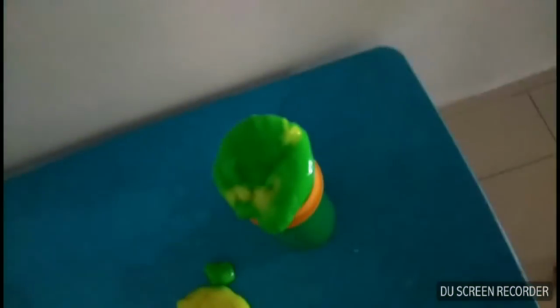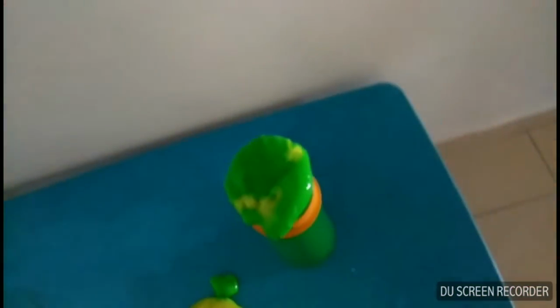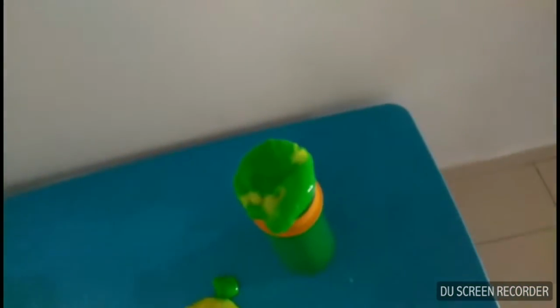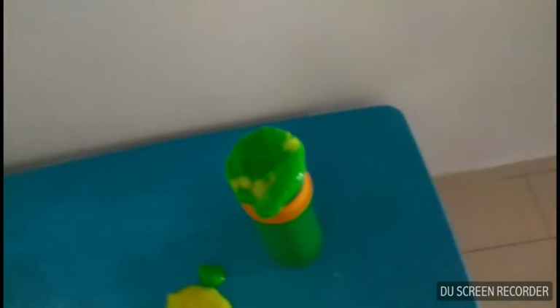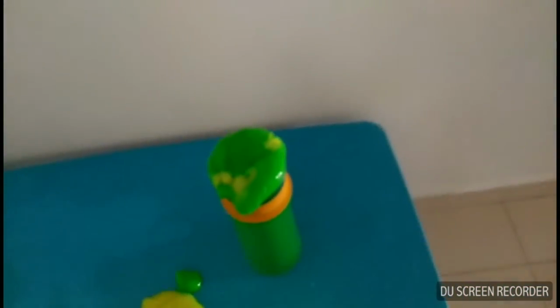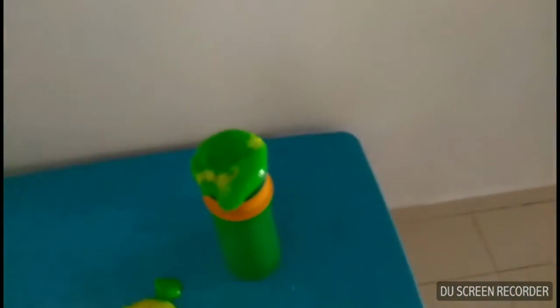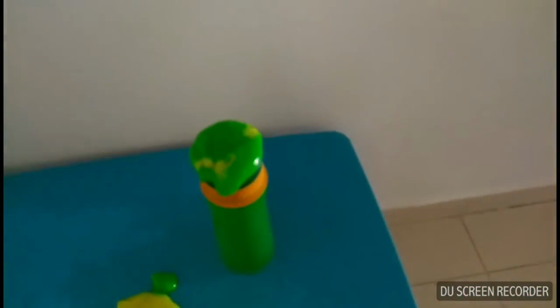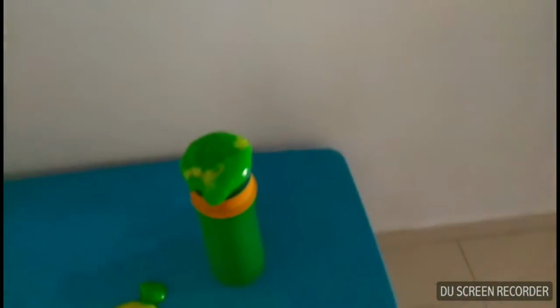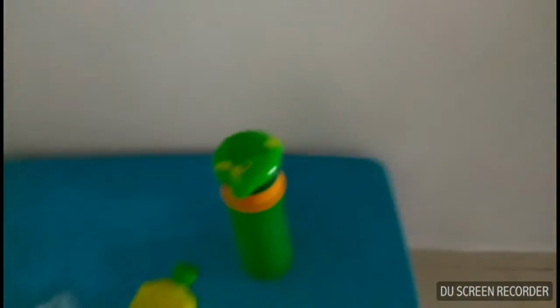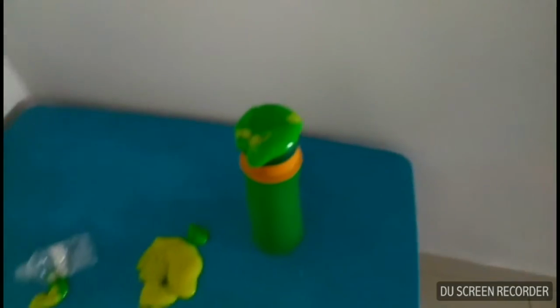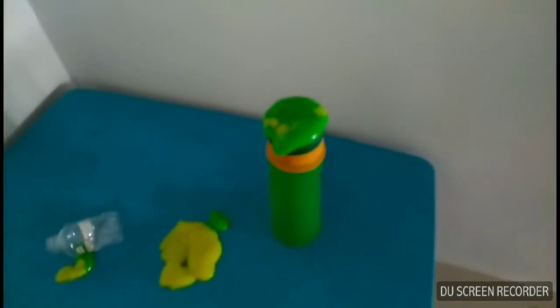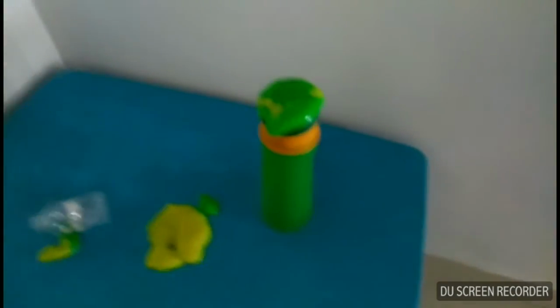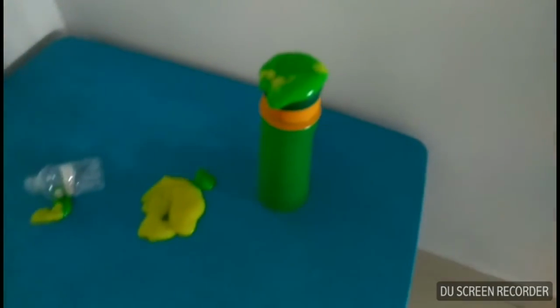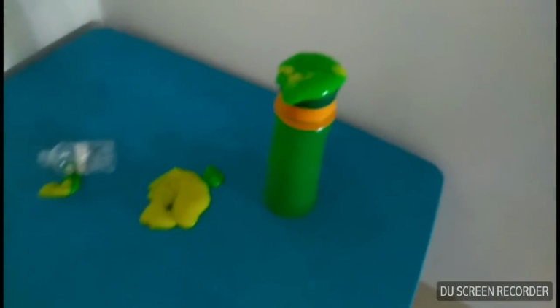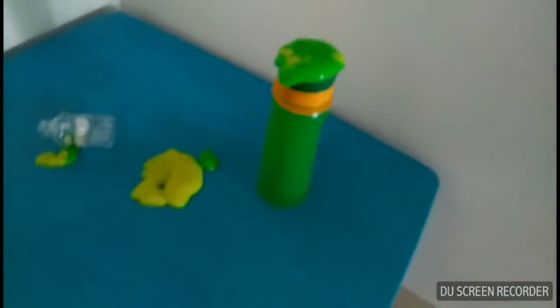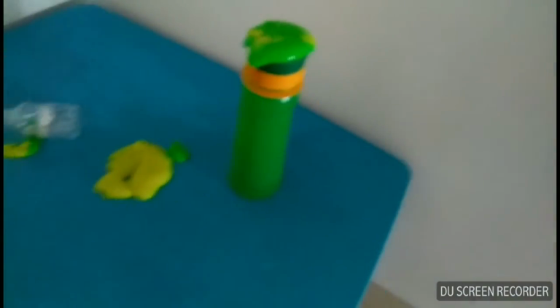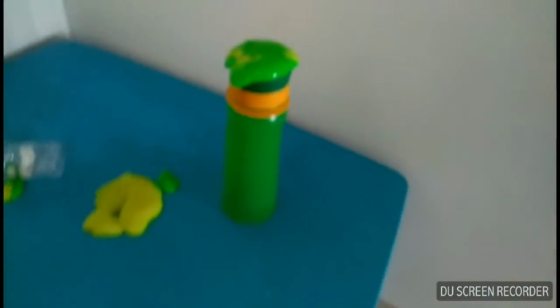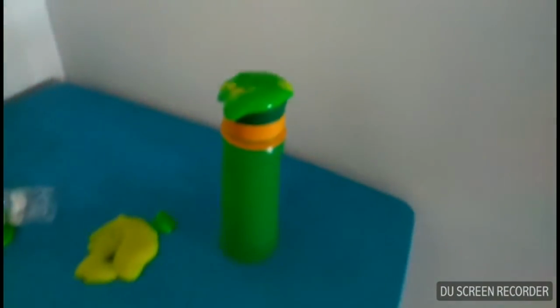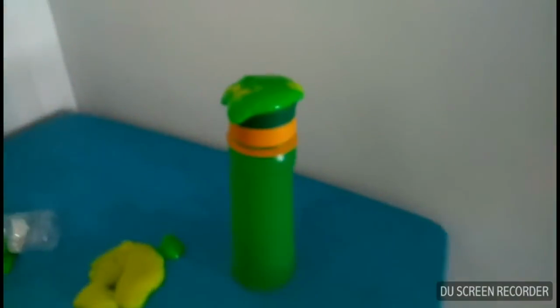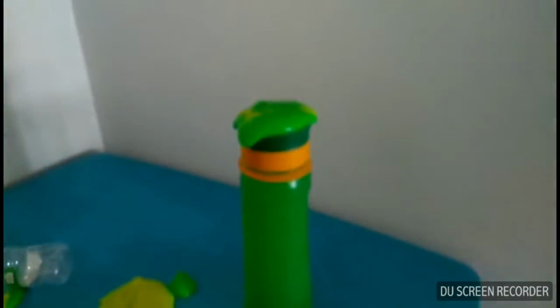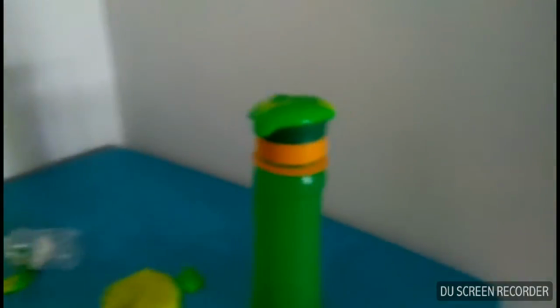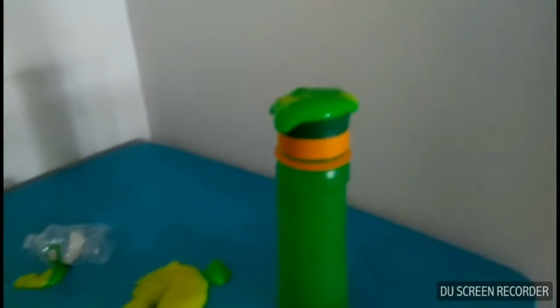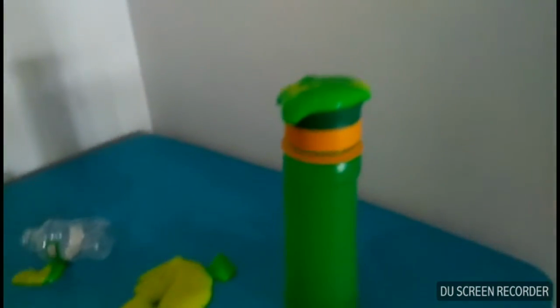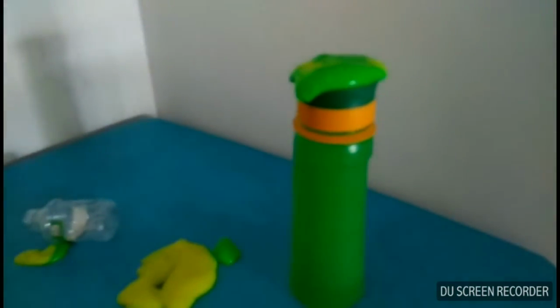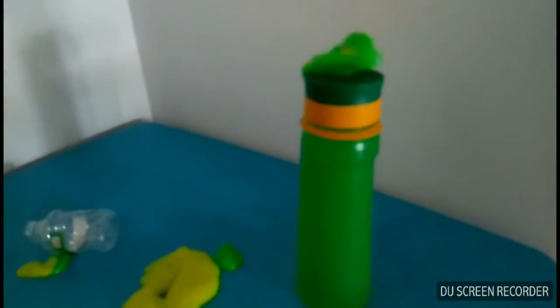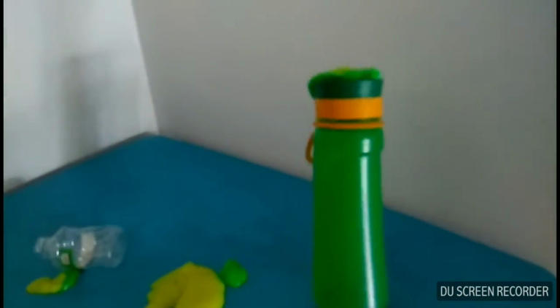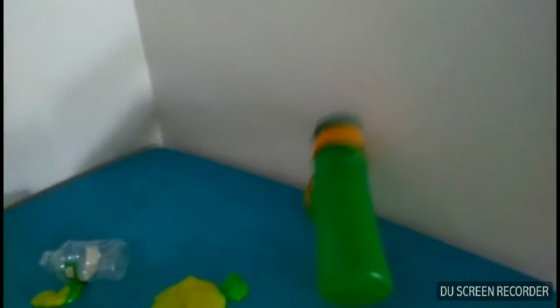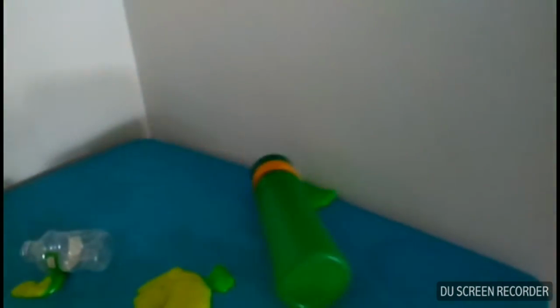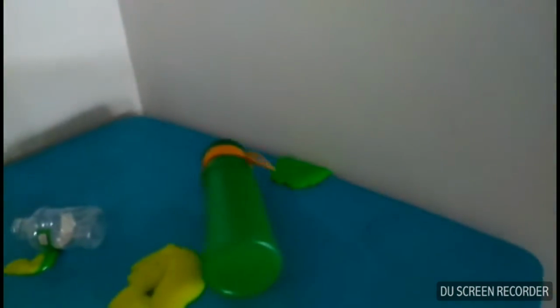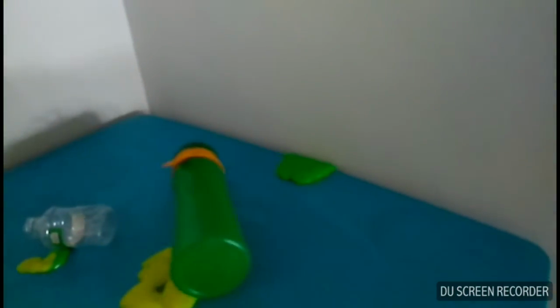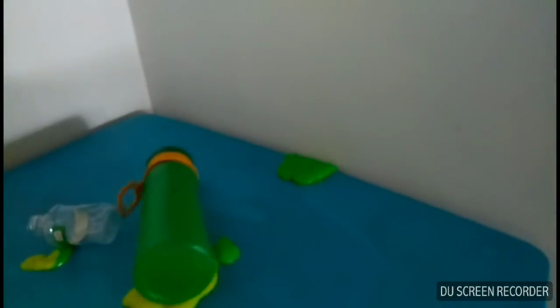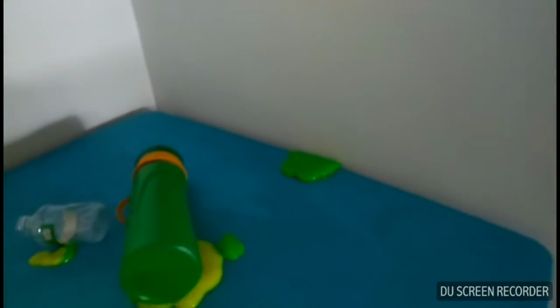This is called the slime trick shot. 3, 2, 1, go. Yes!